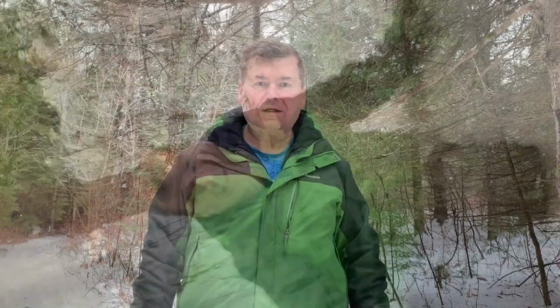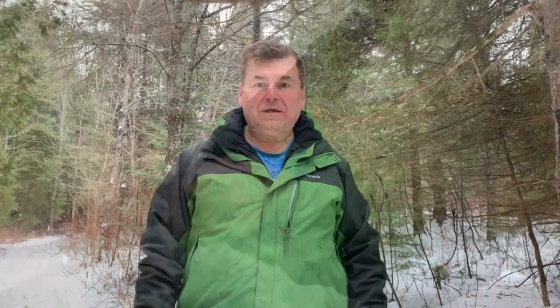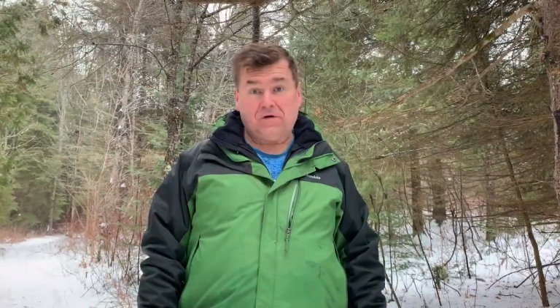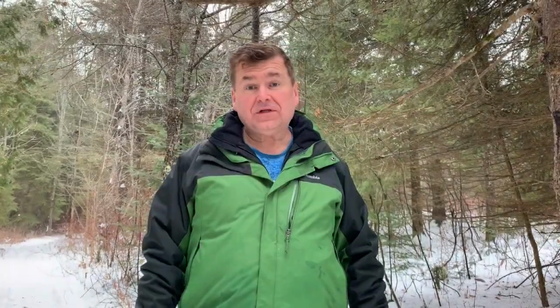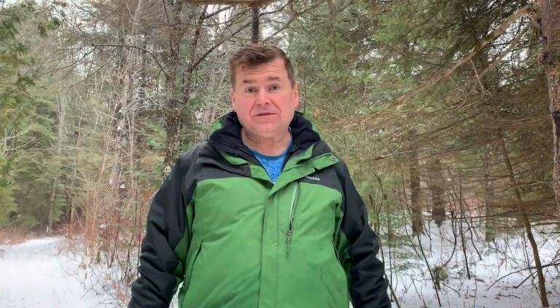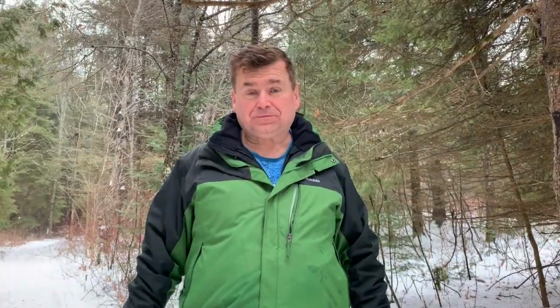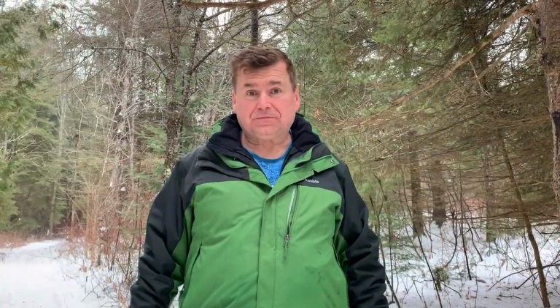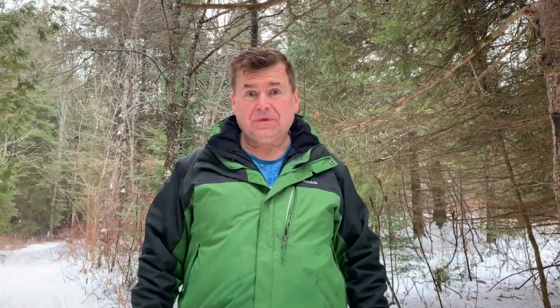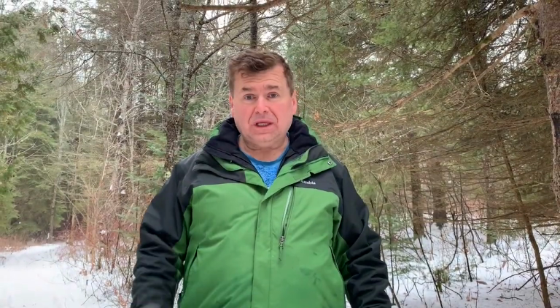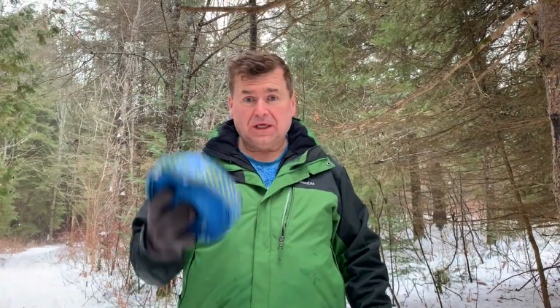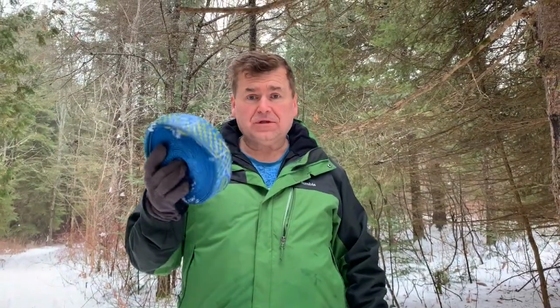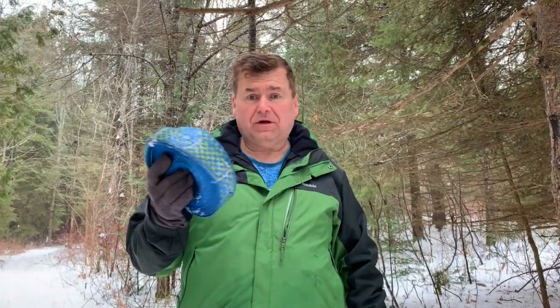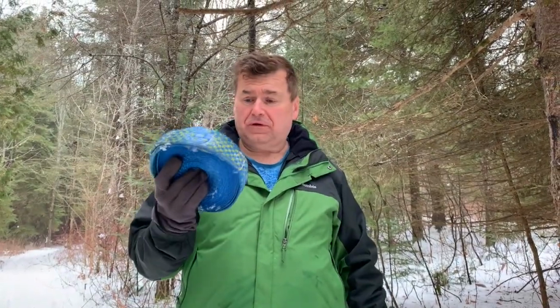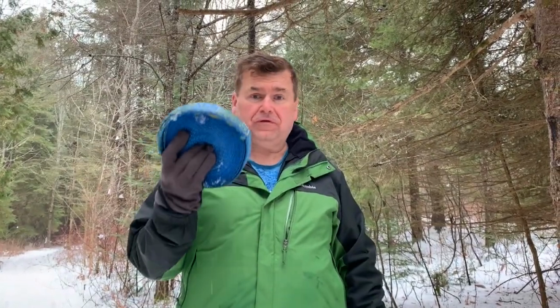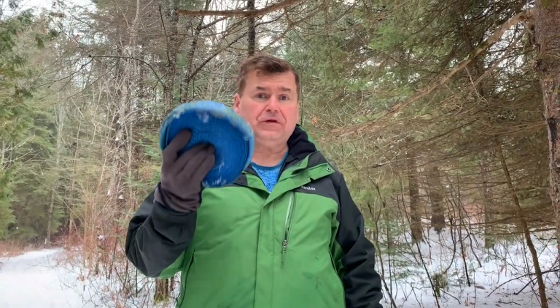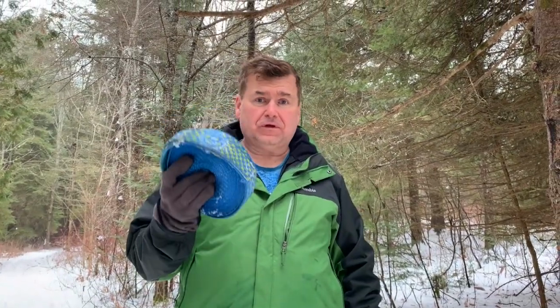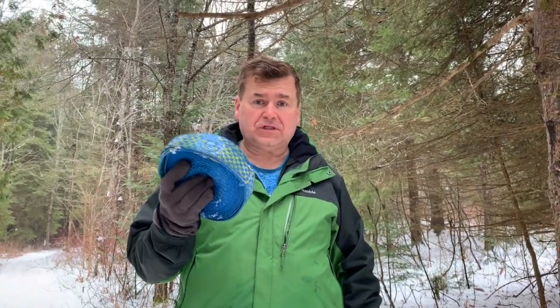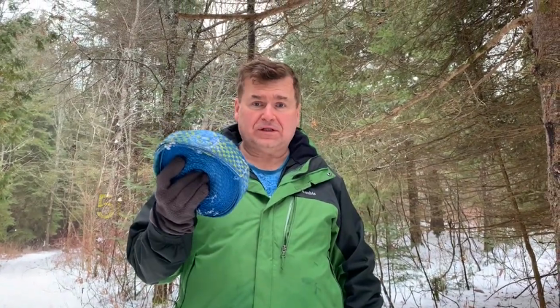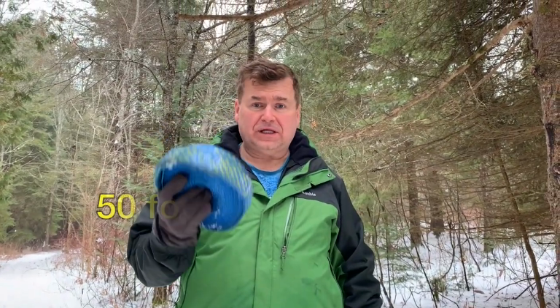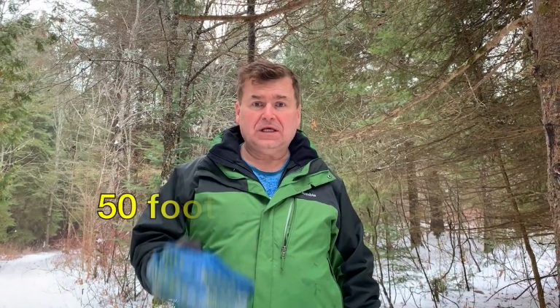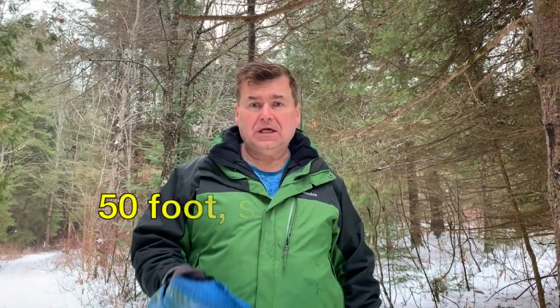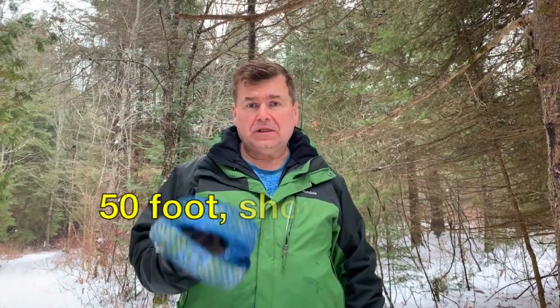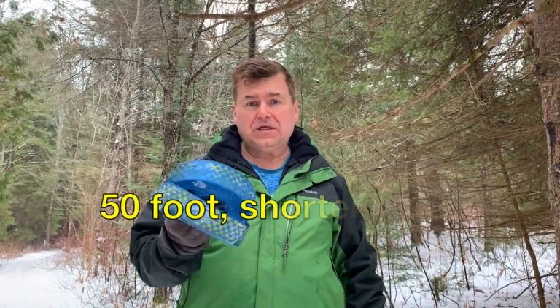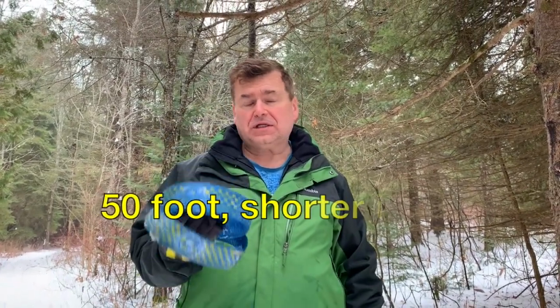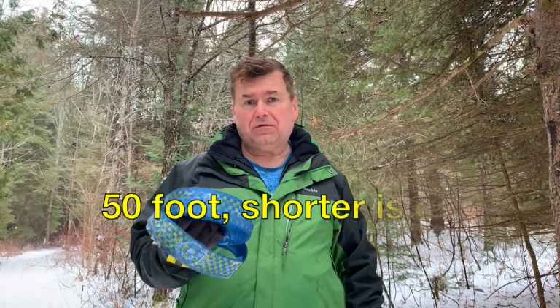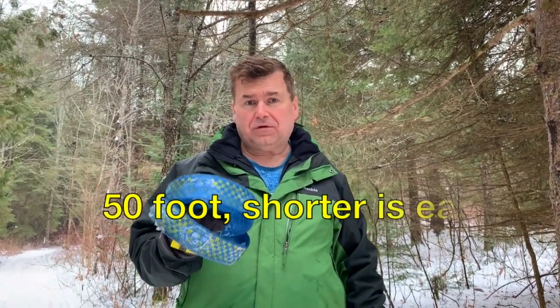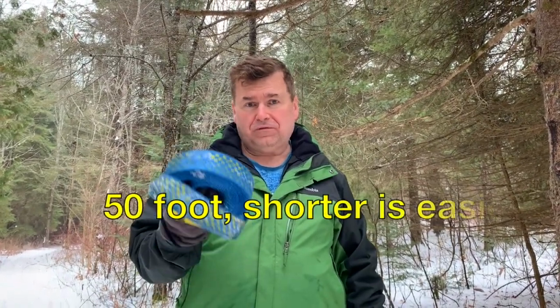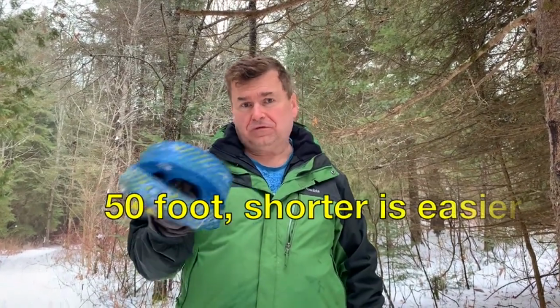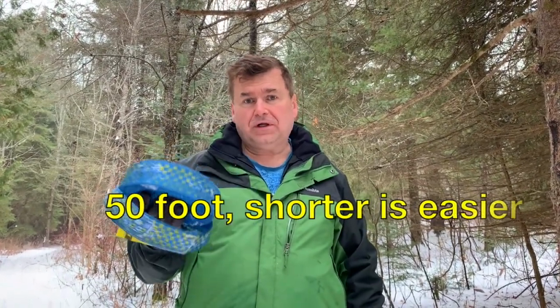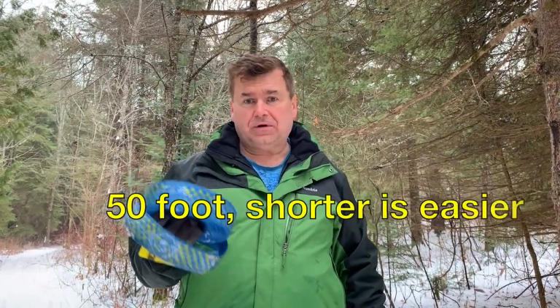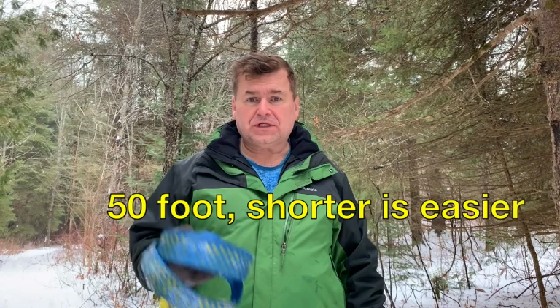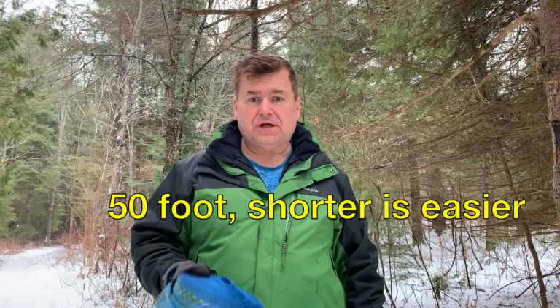First, get yourself a 50-foot slackline. They sell for $50 and up.